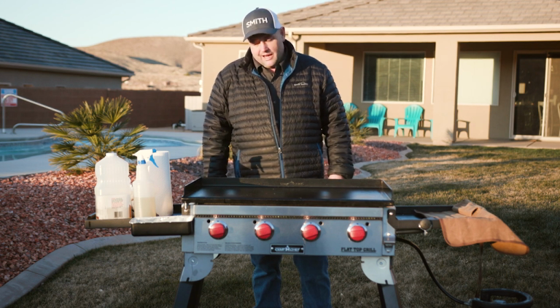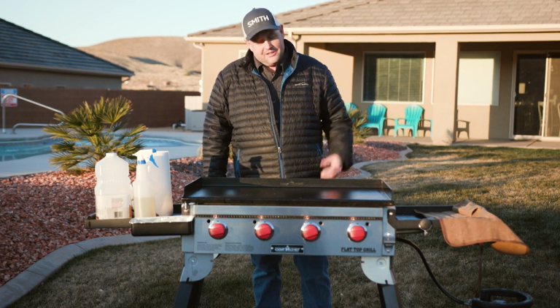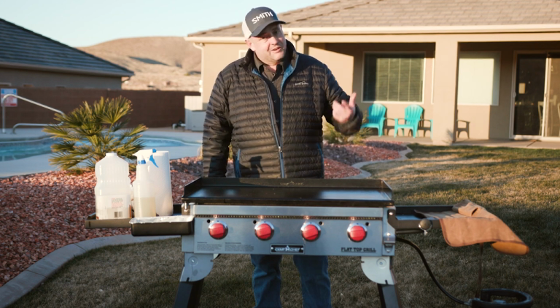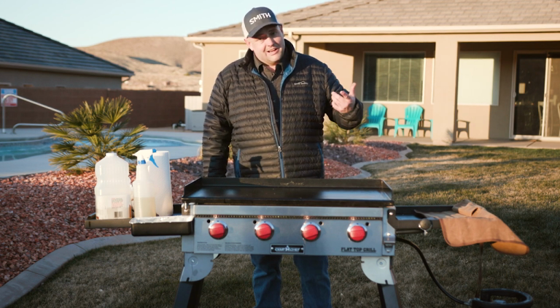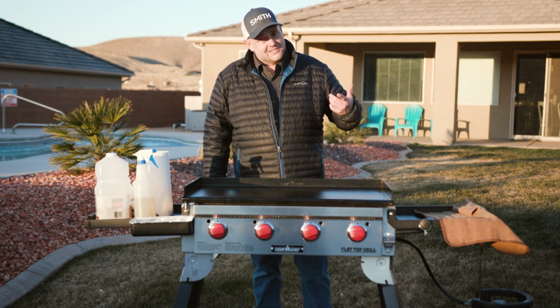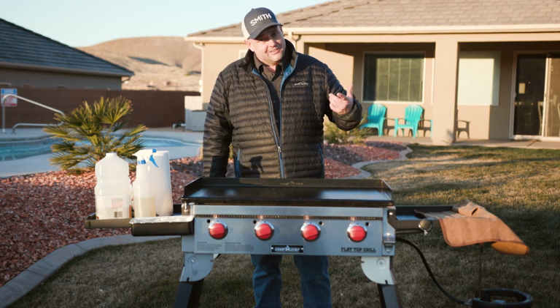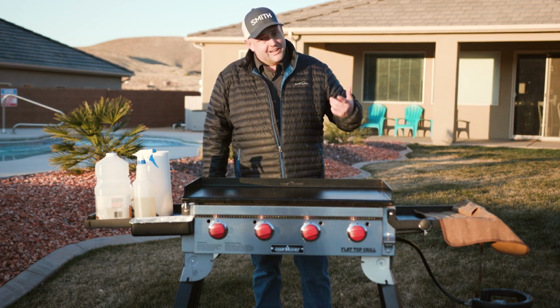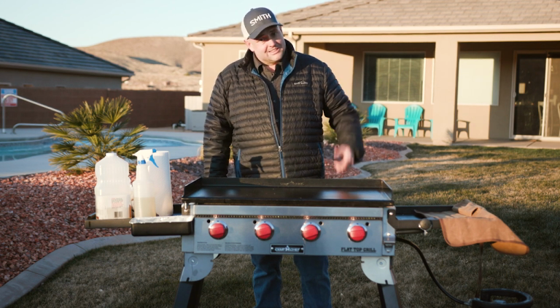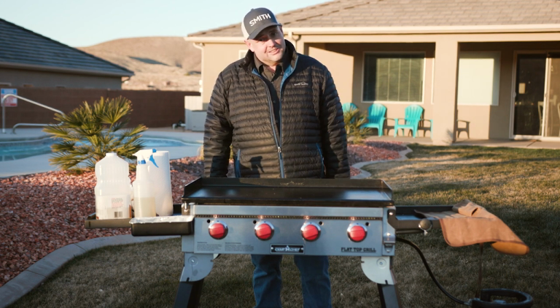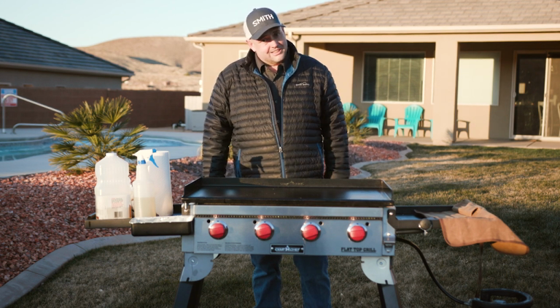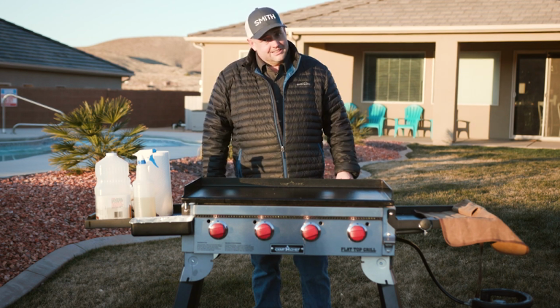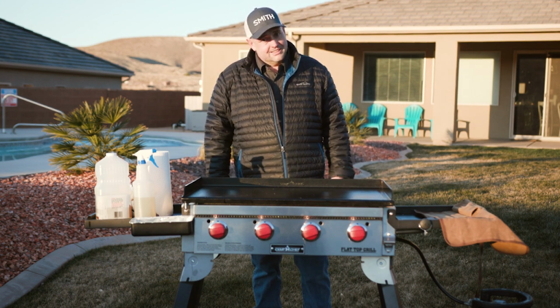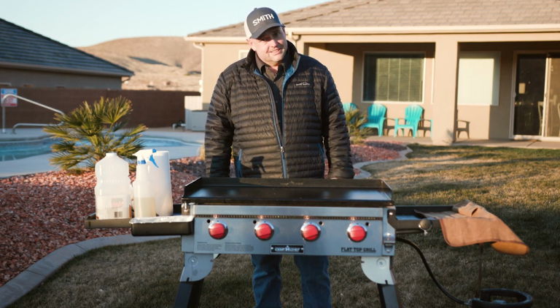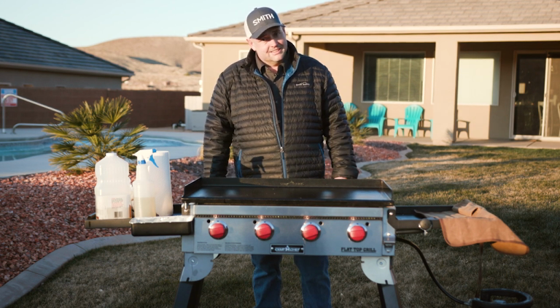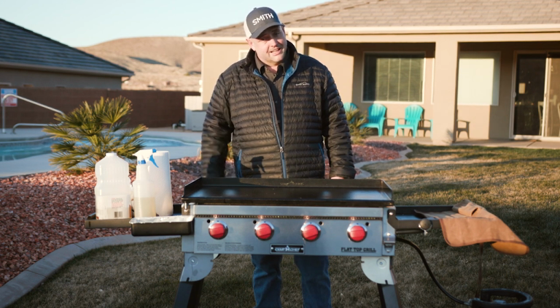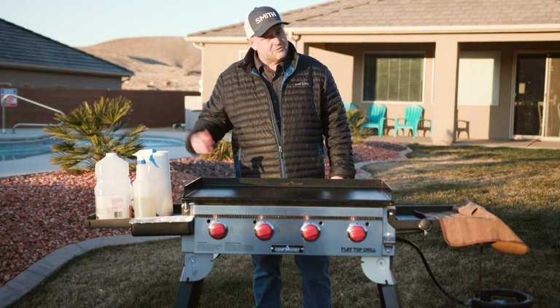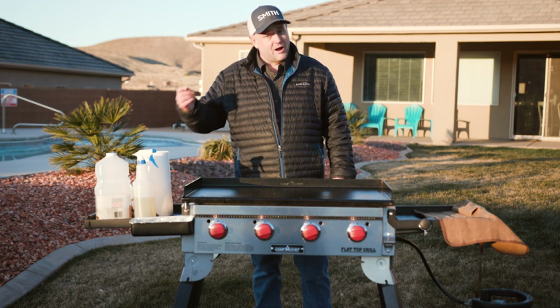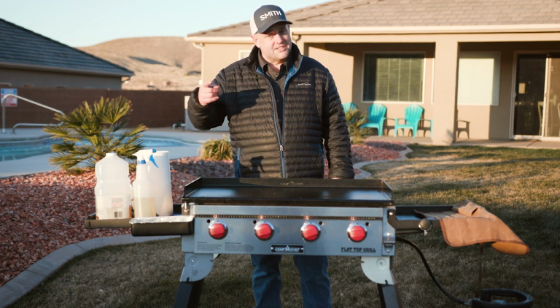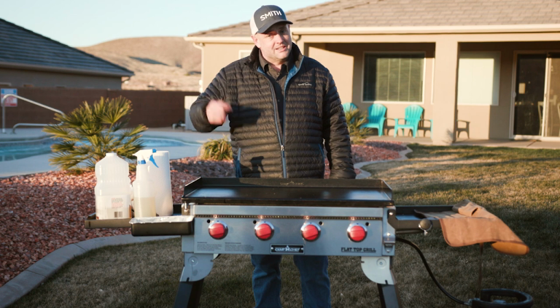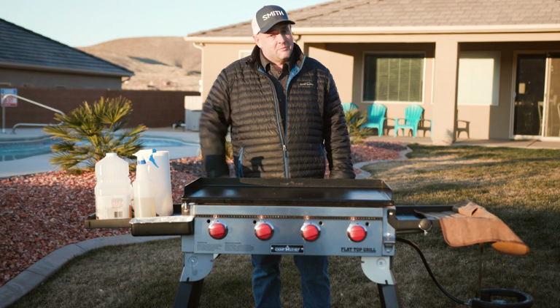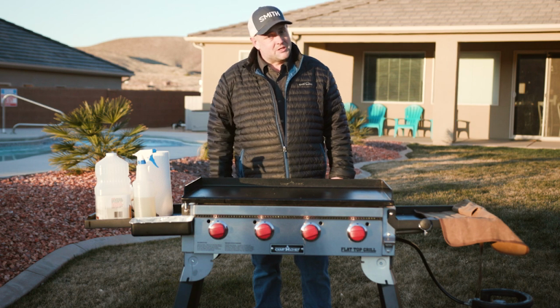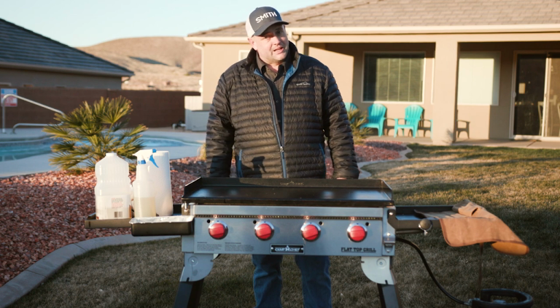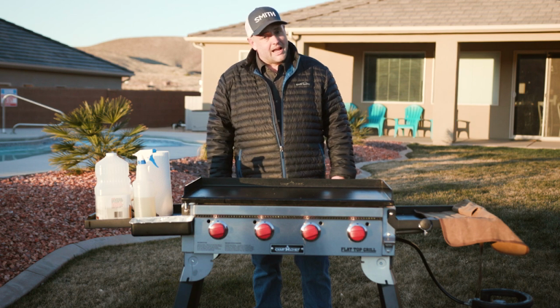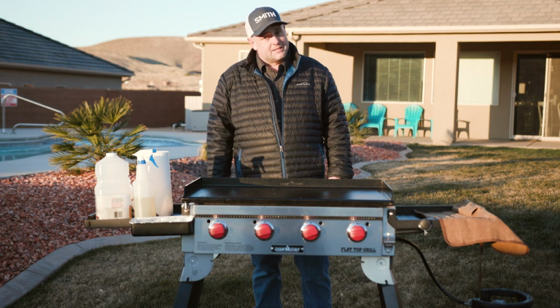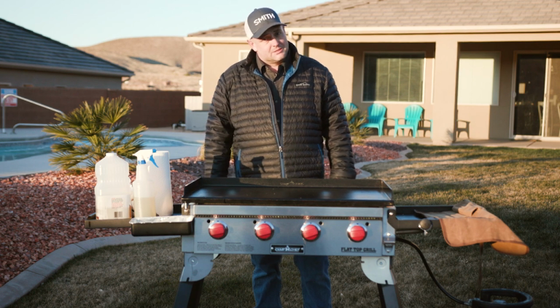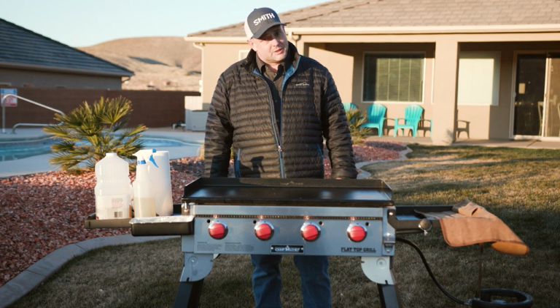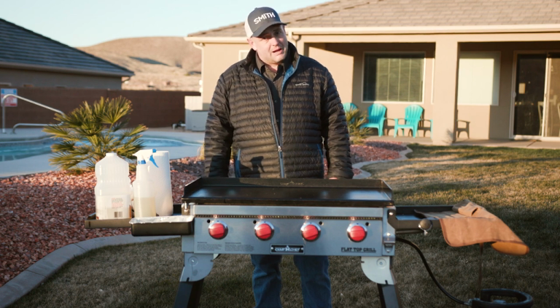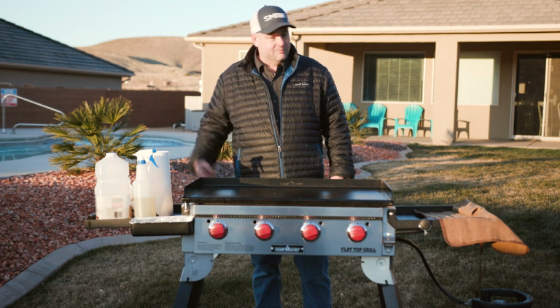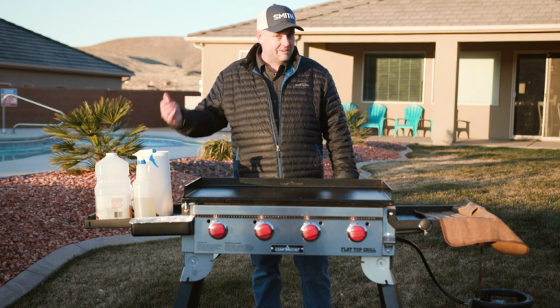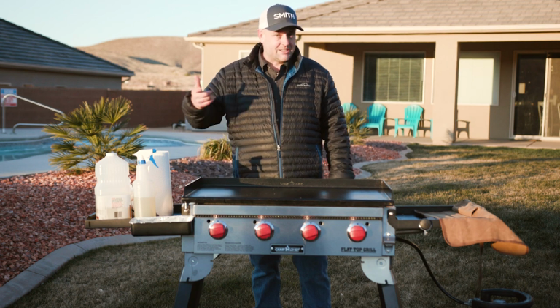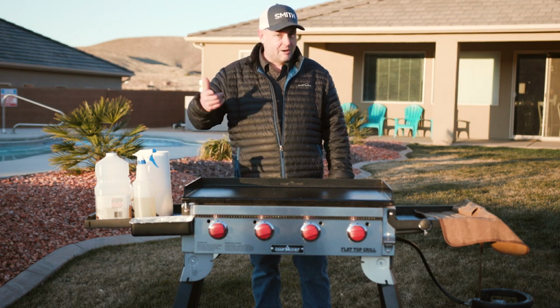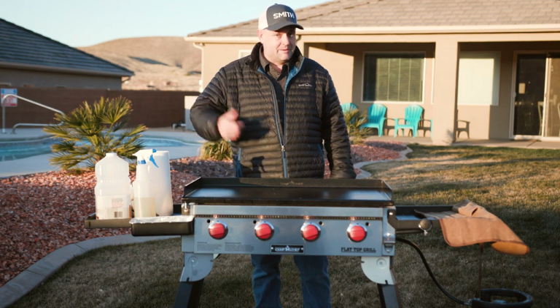And you're ready to start on the next cook. Thanks for watching — make sure you like, subscribe, and leave us a comment.